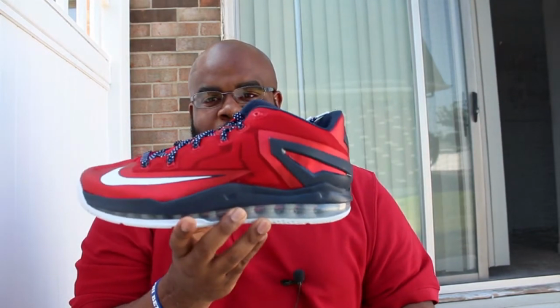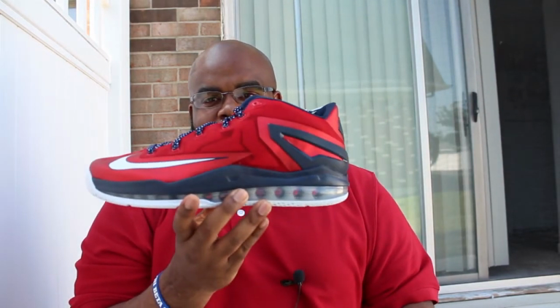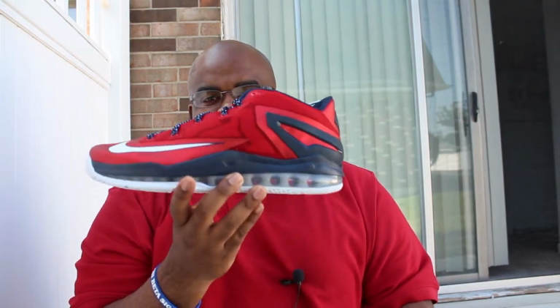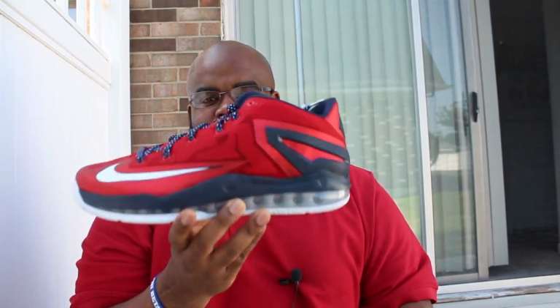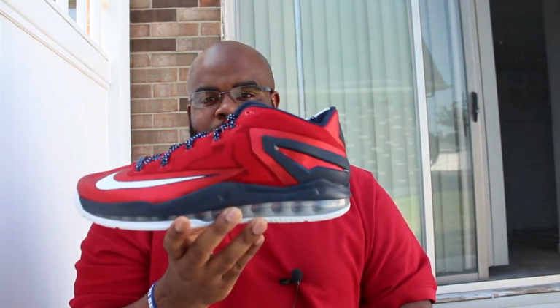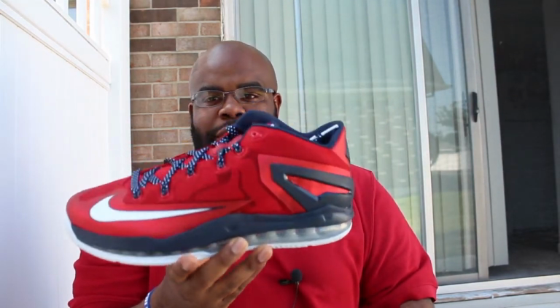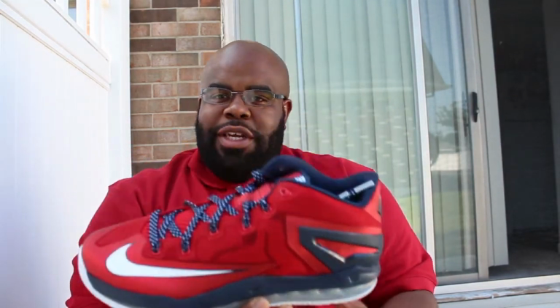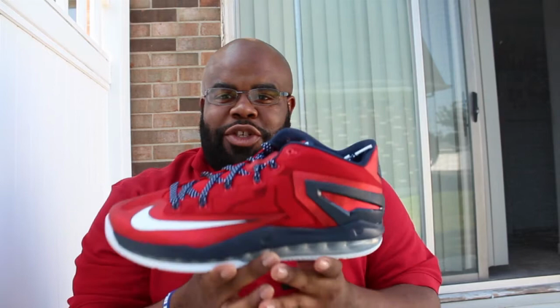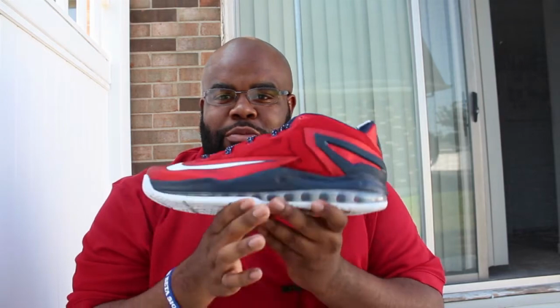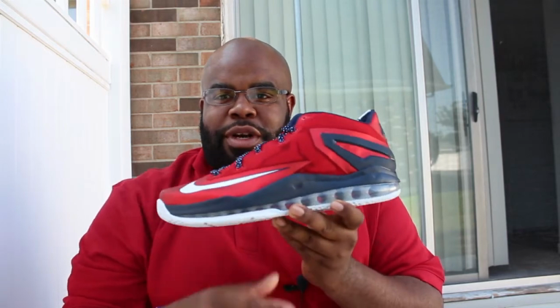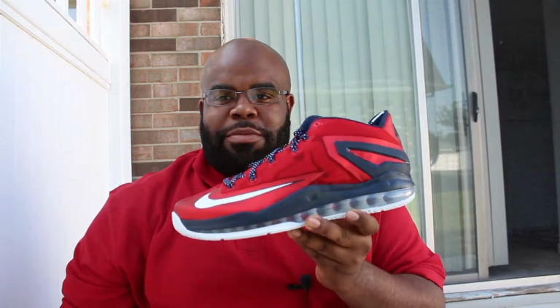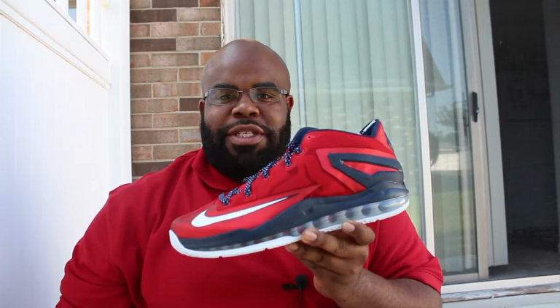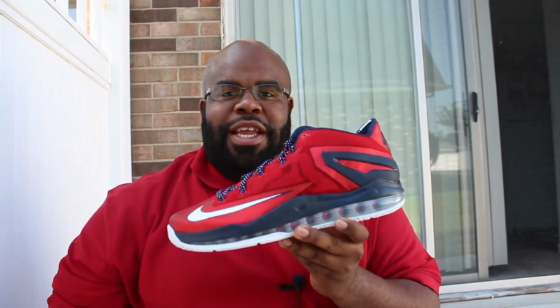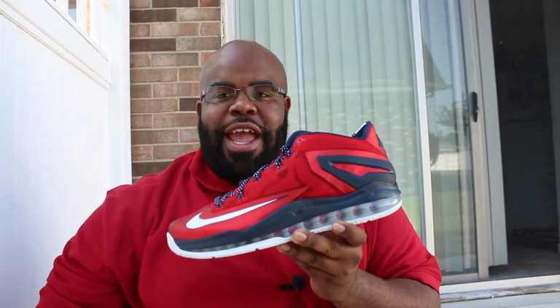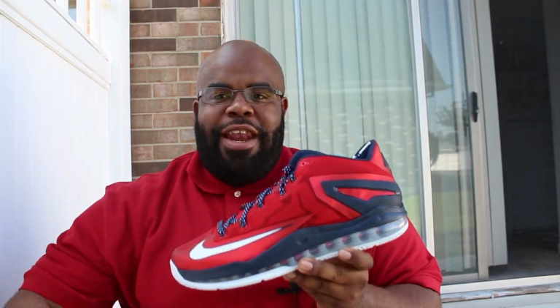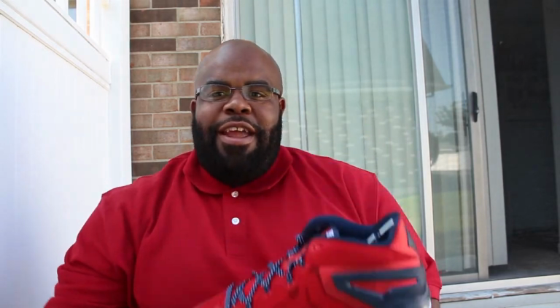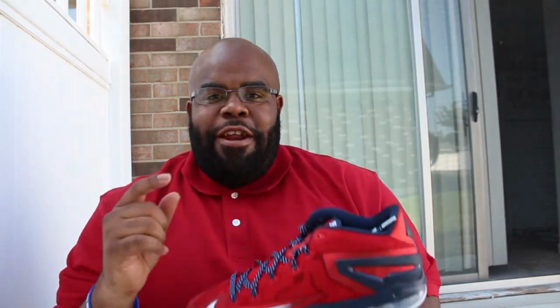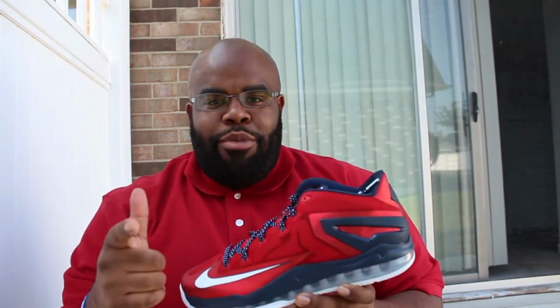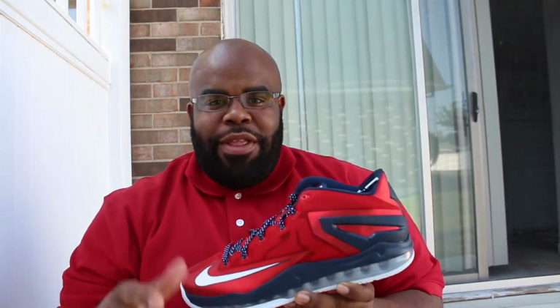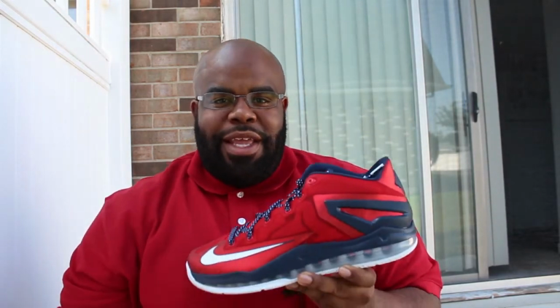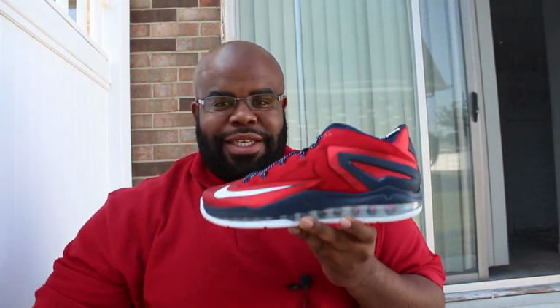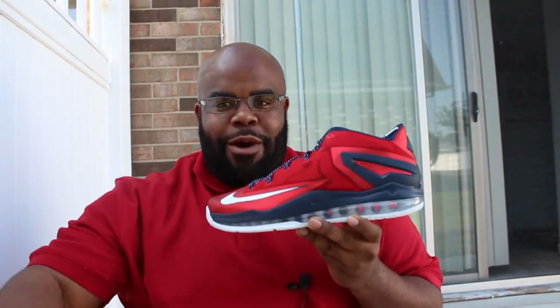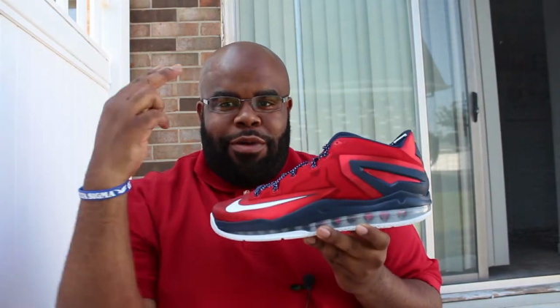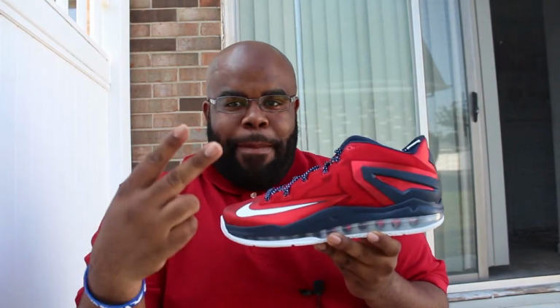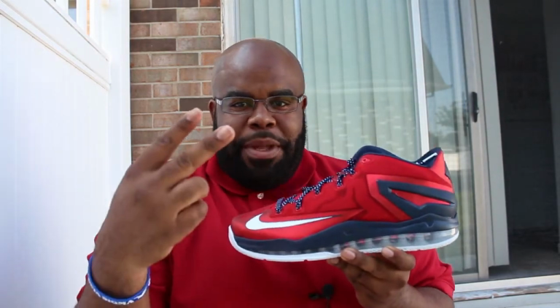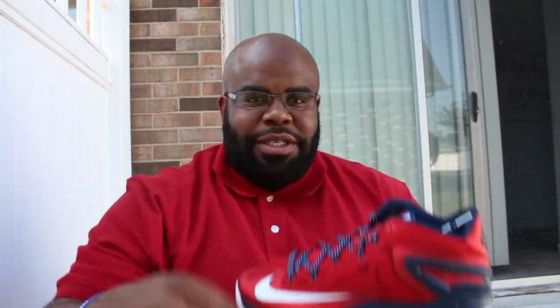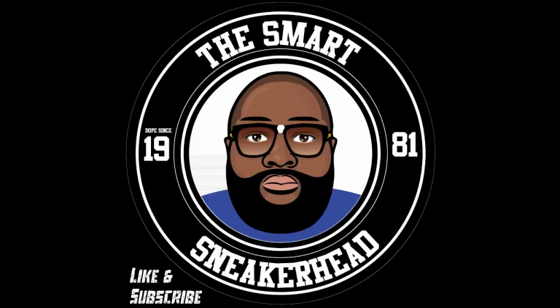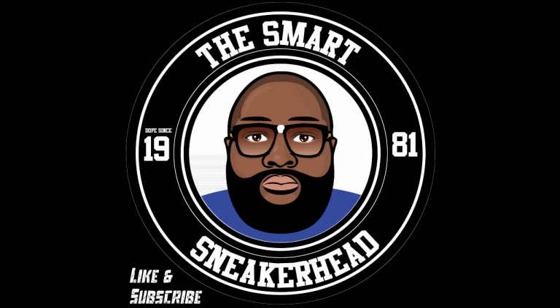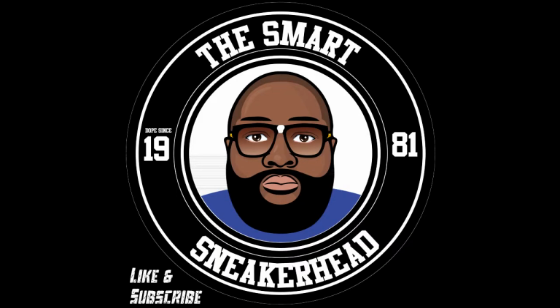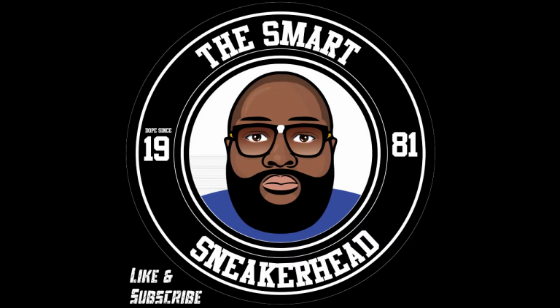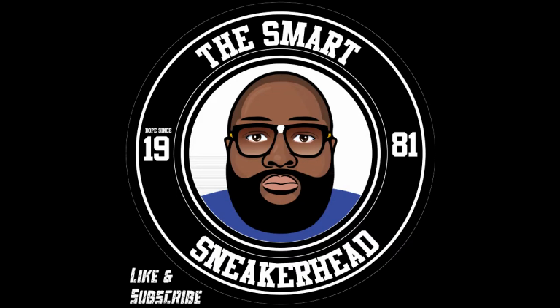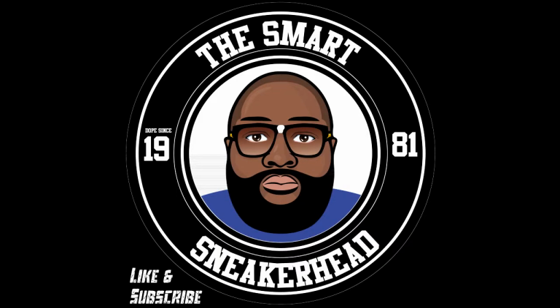It's your boy the Smart Sneaker Head and a brother is out — peace.